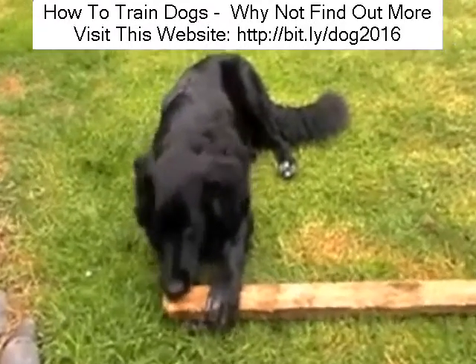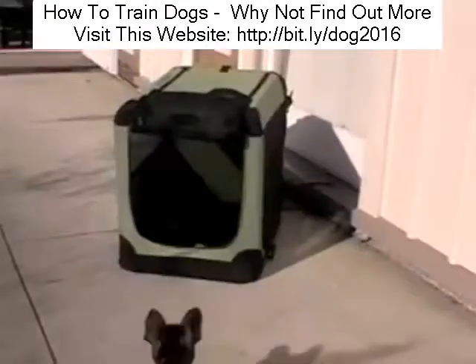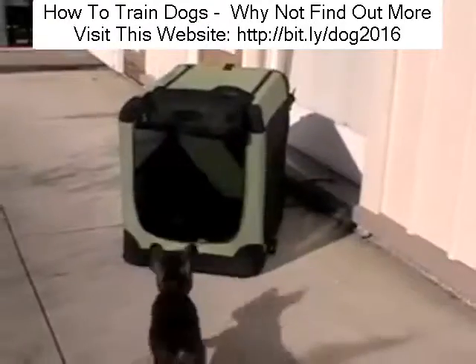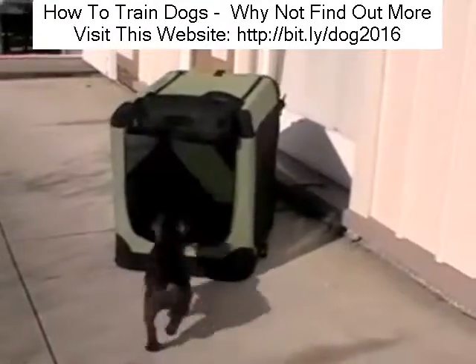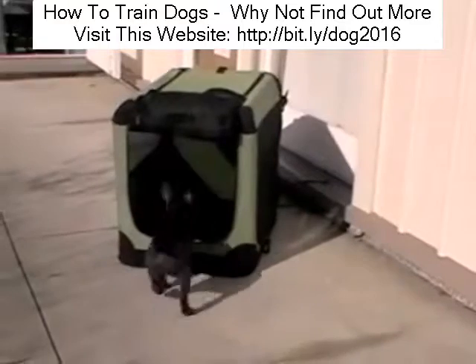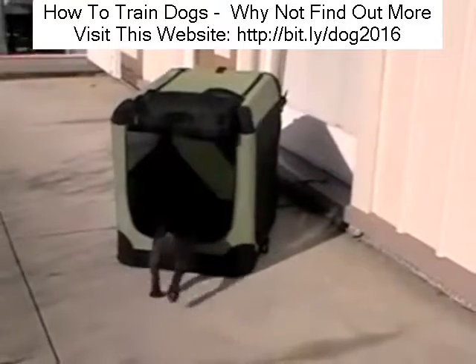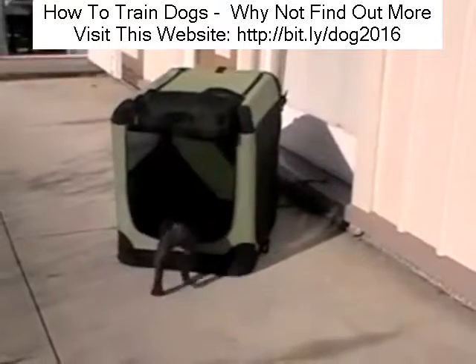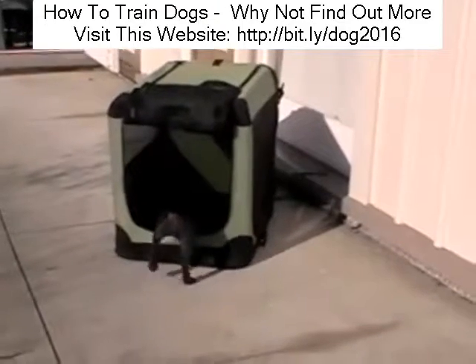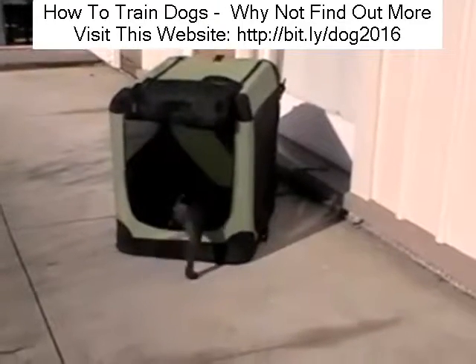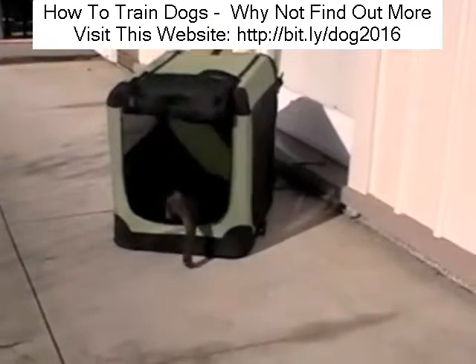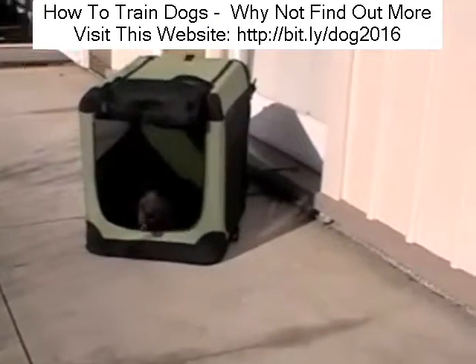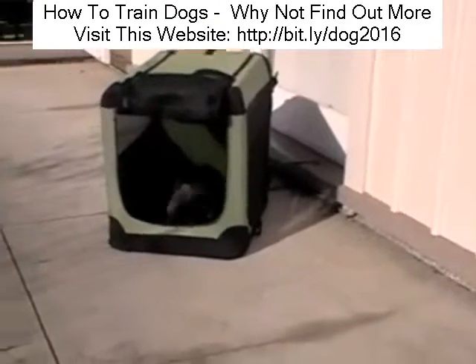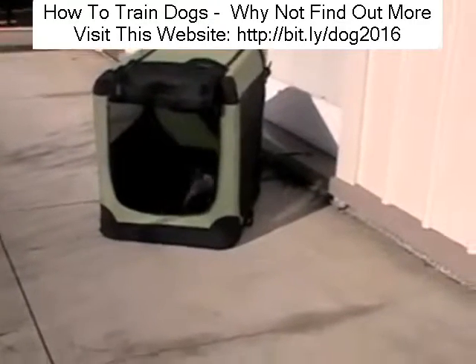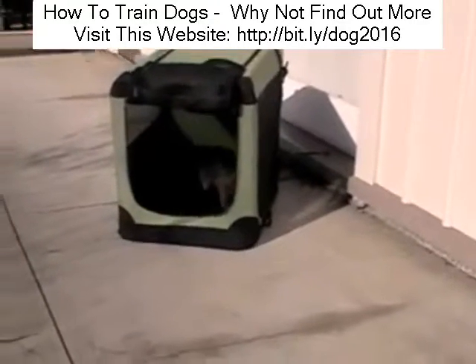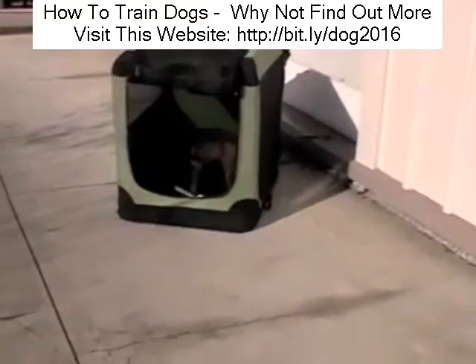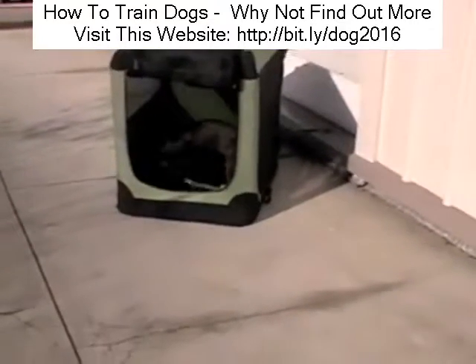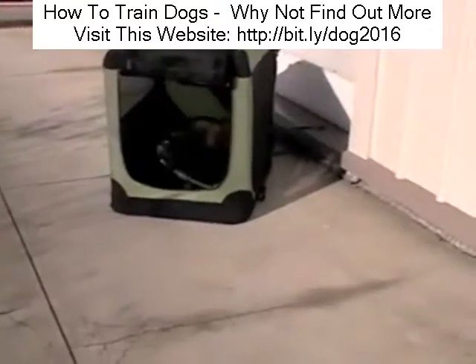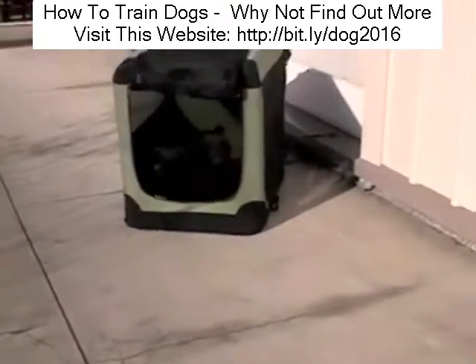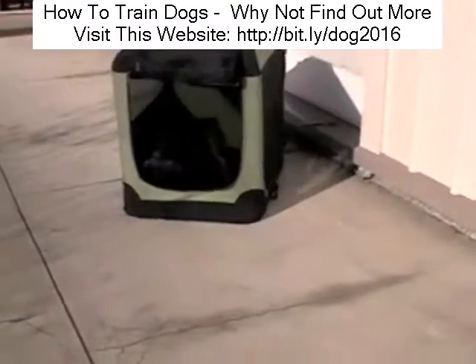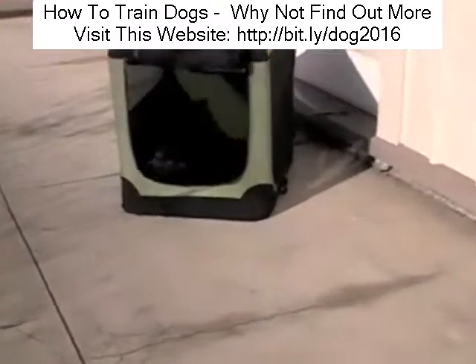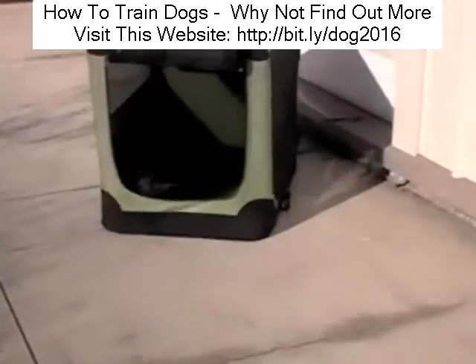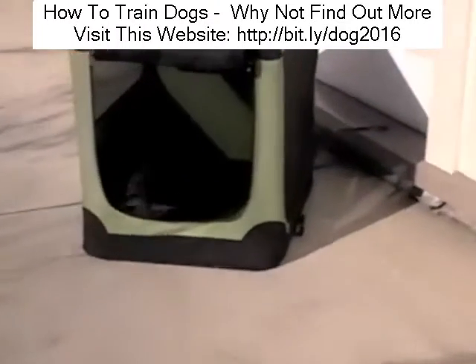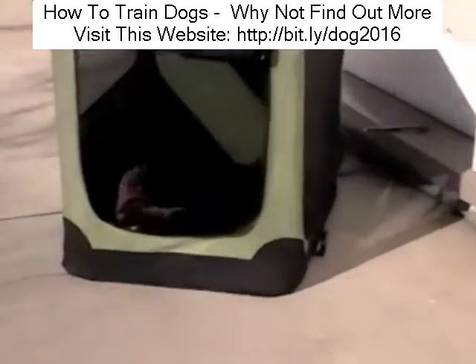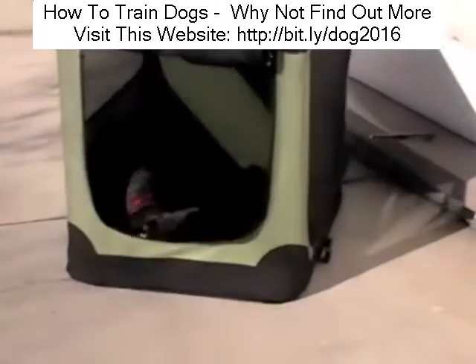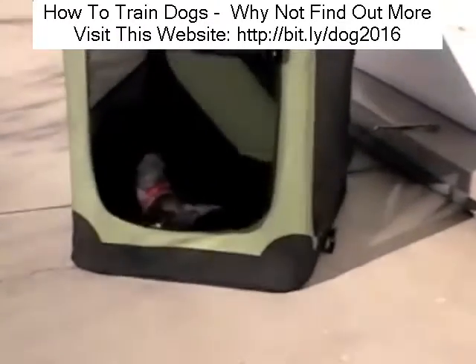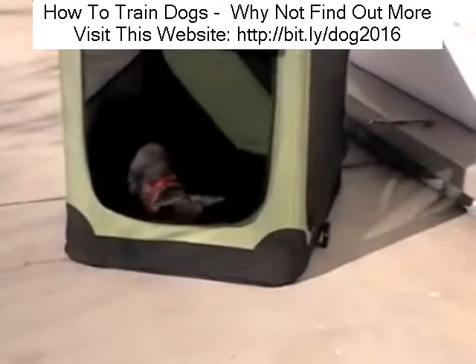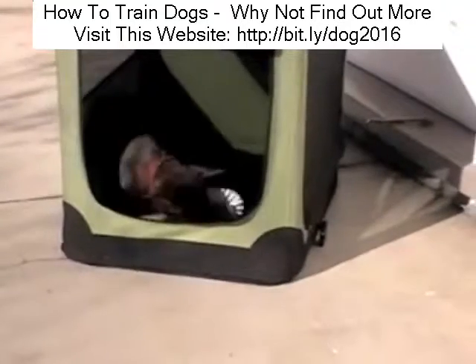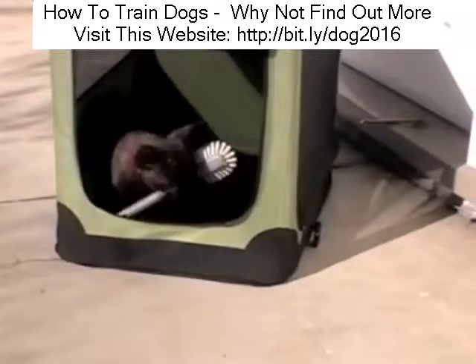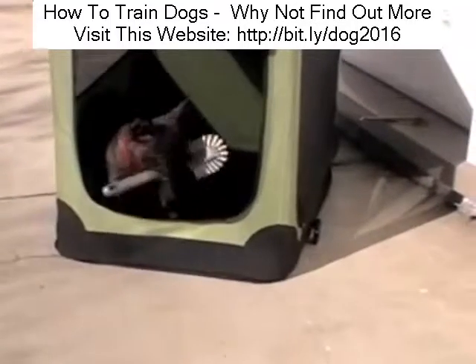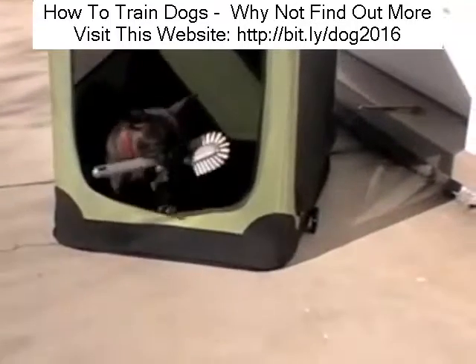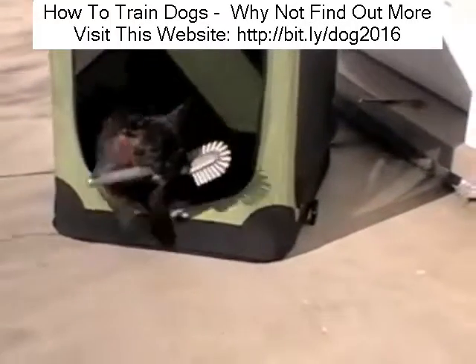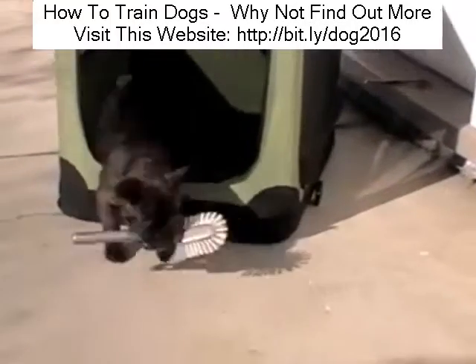Make sure your dog knows which toys are its to chew by putting them into its pen or handing them over and saying, 'This is for Molly.'